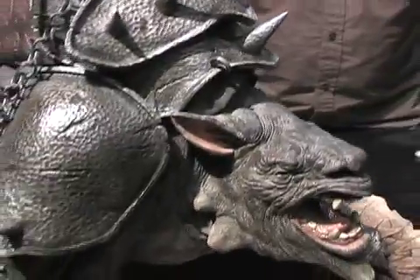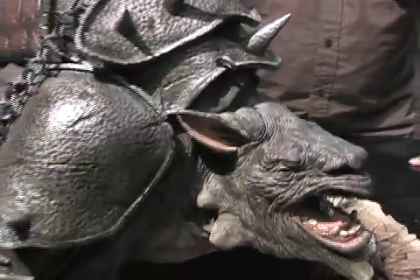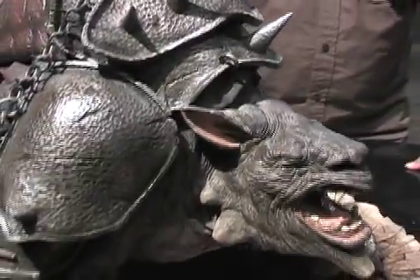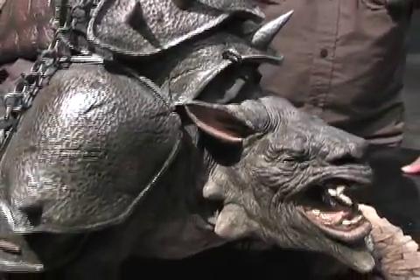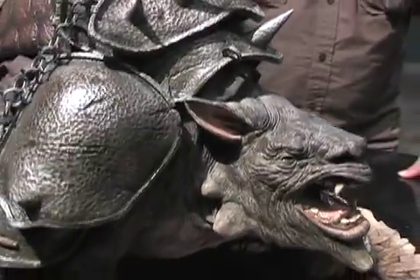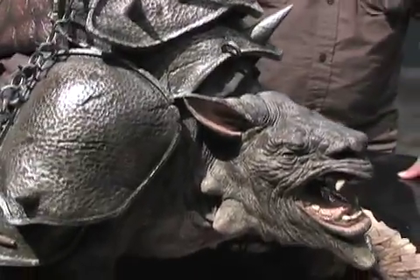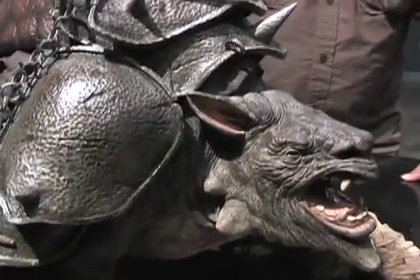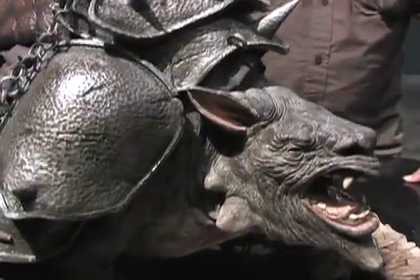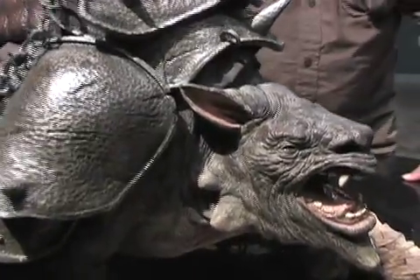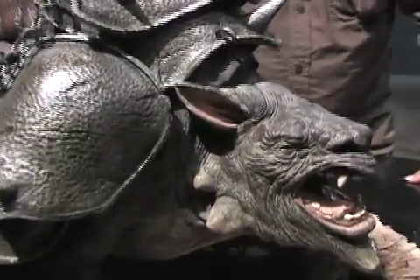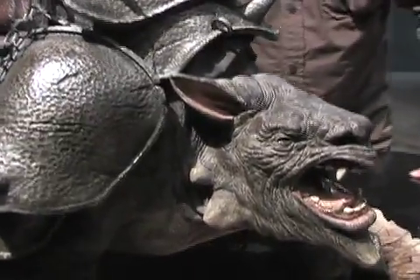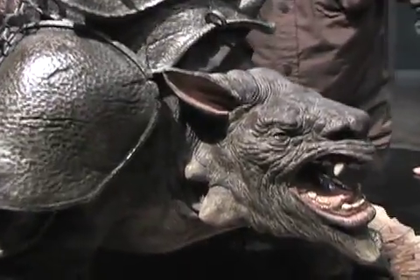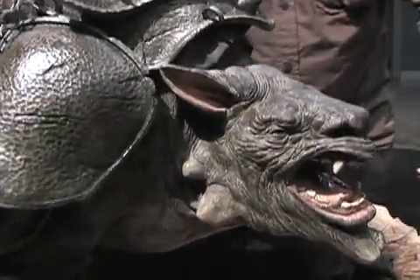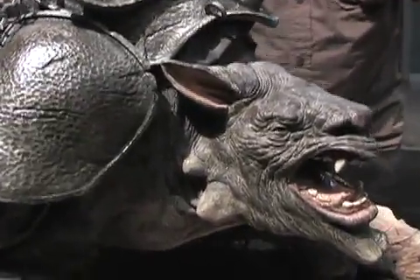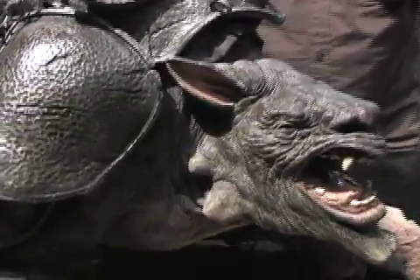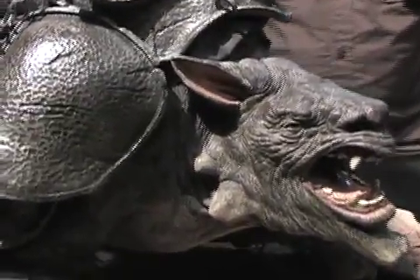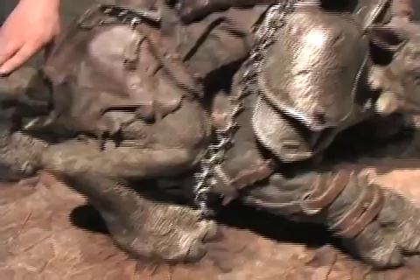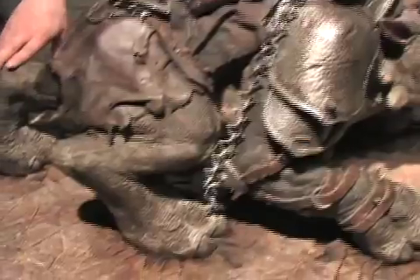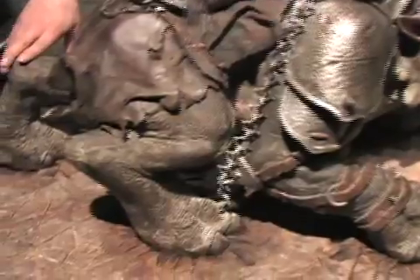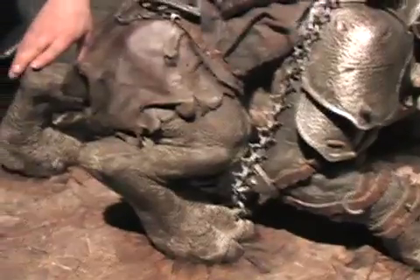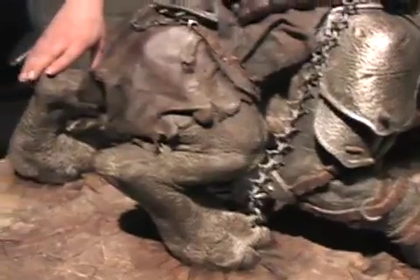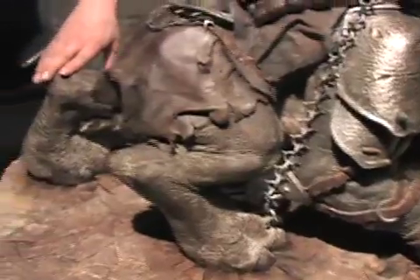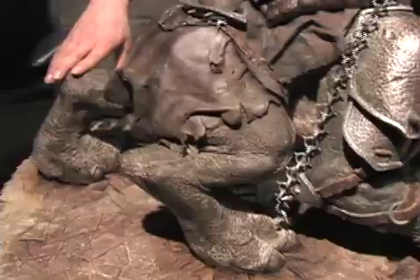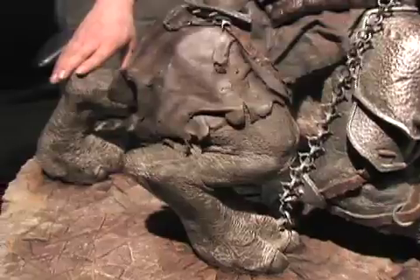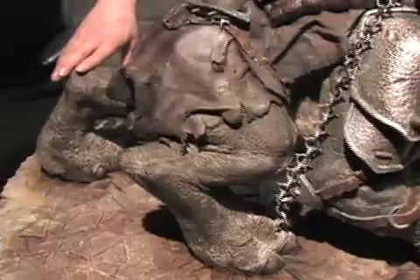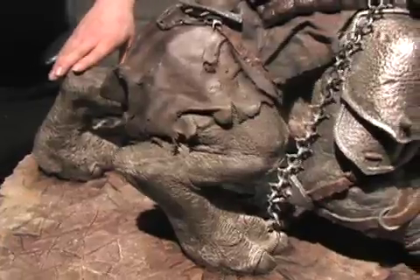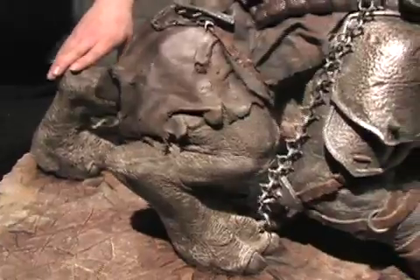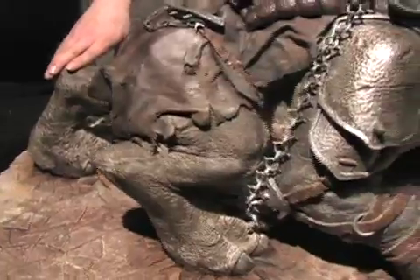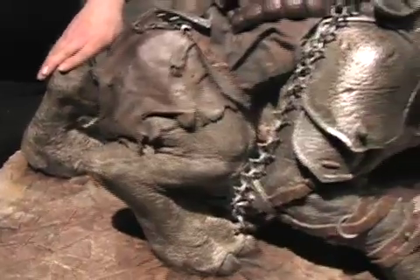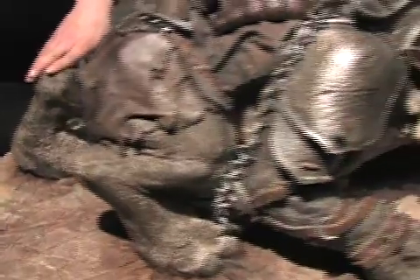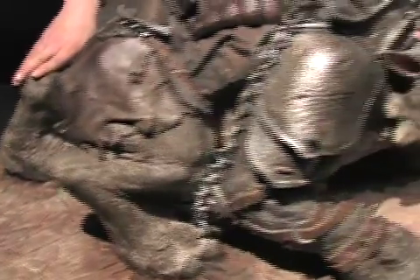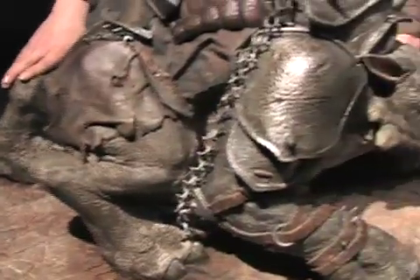Everything was painted in-house at General Giant in our paint department, and the leather and trim was added as well.